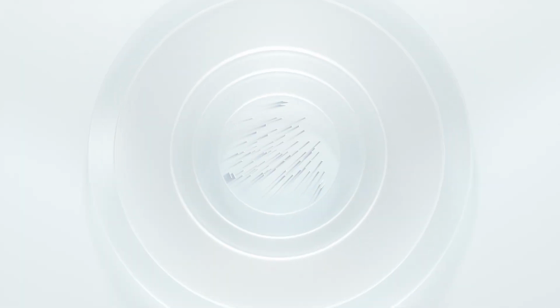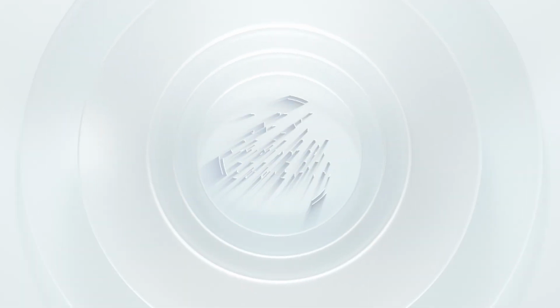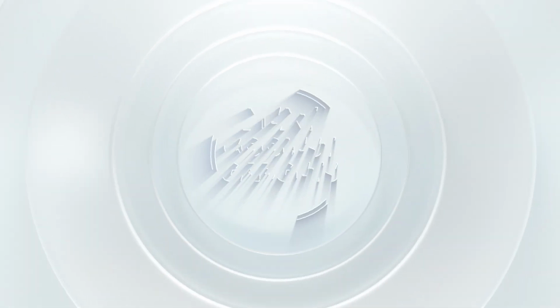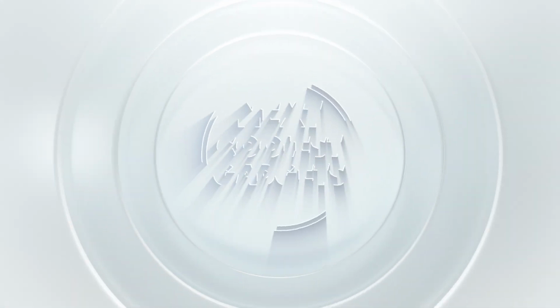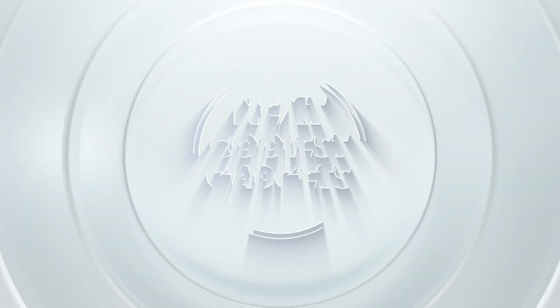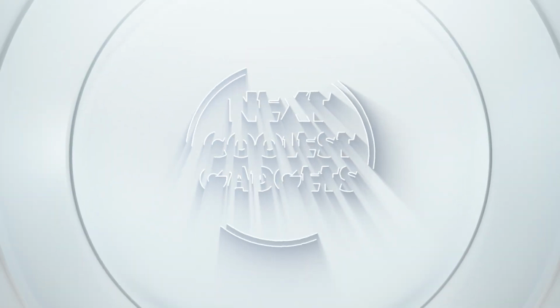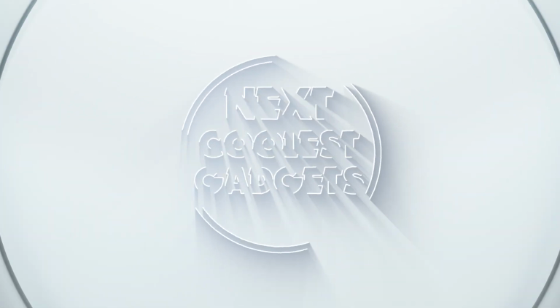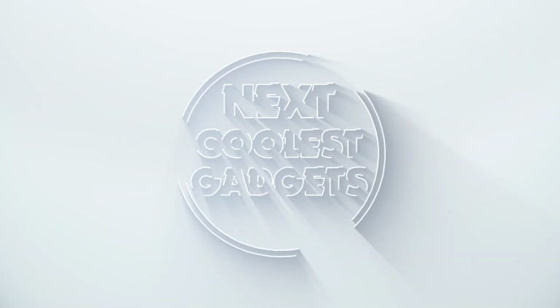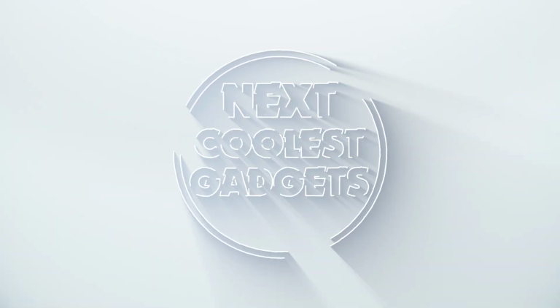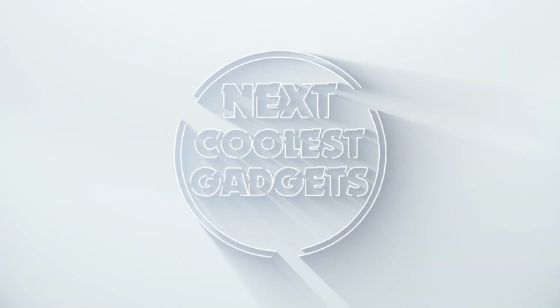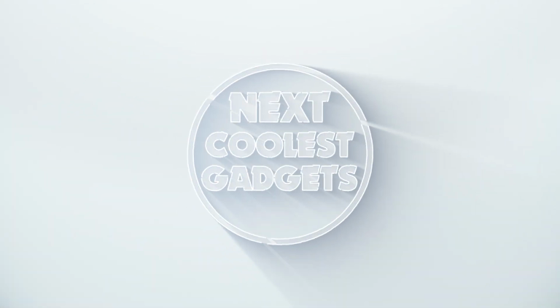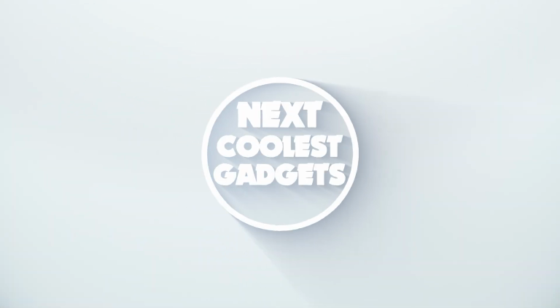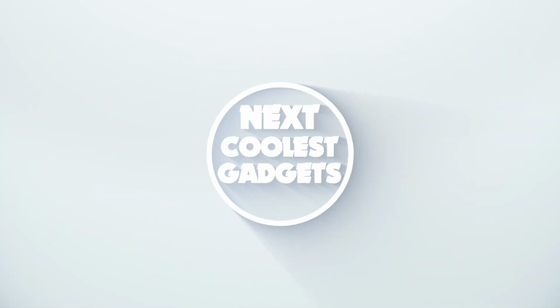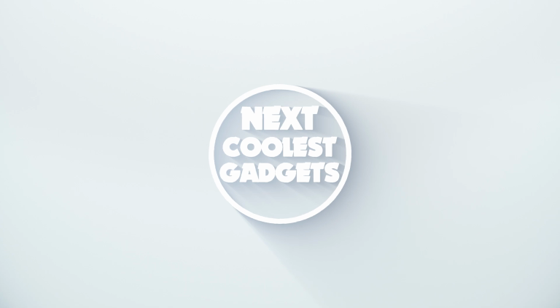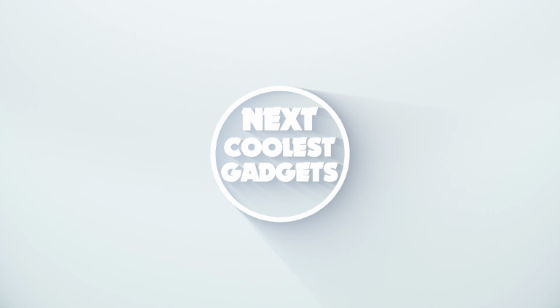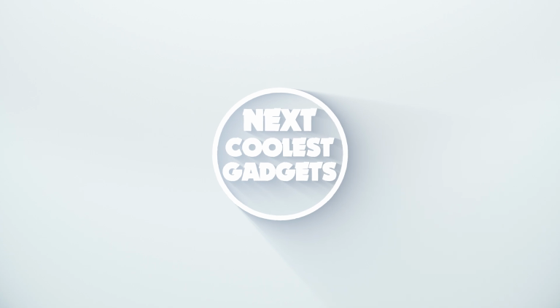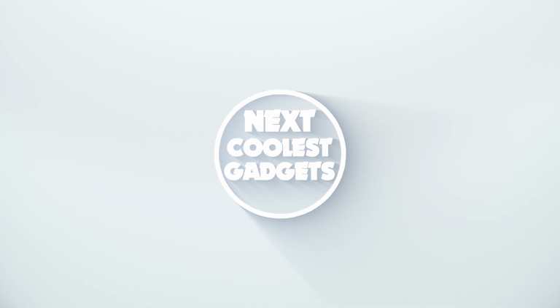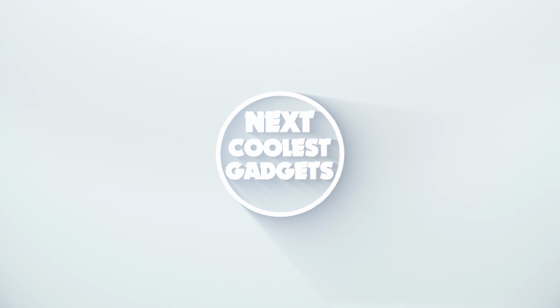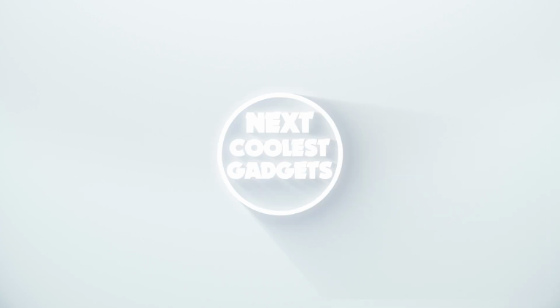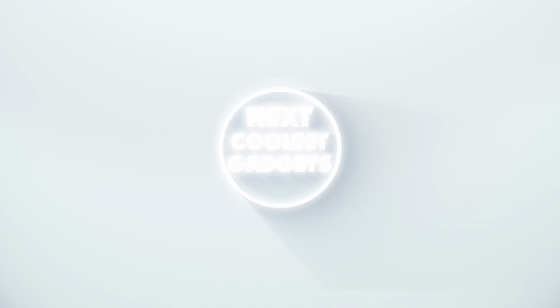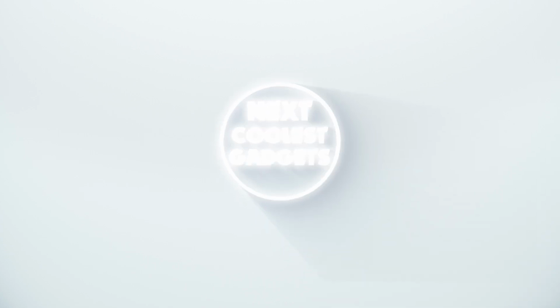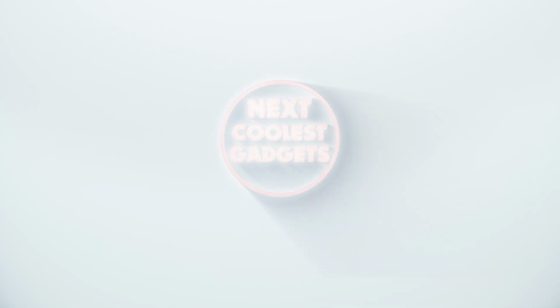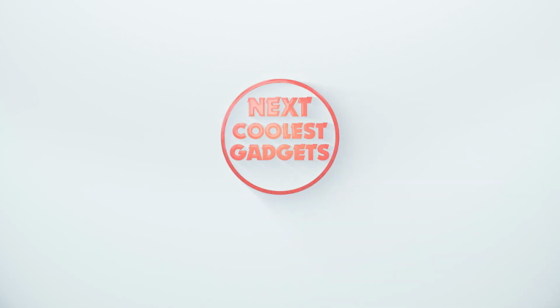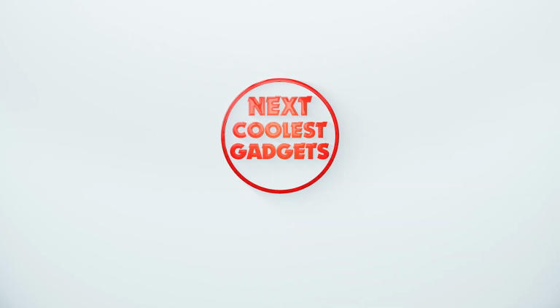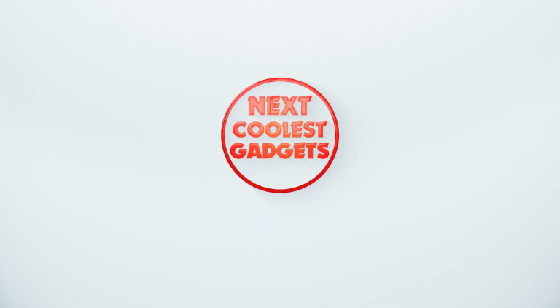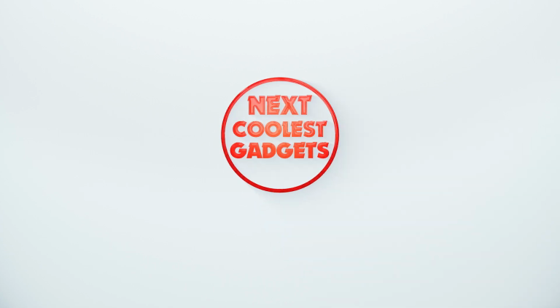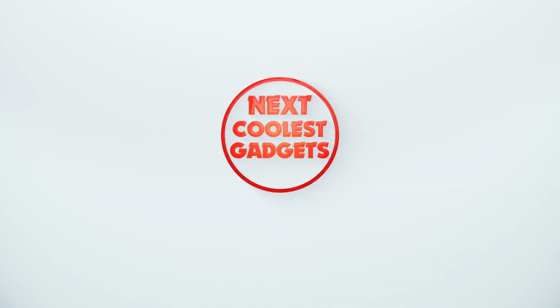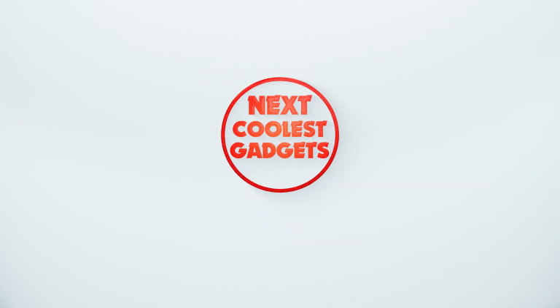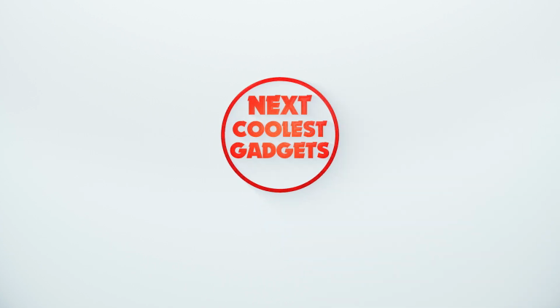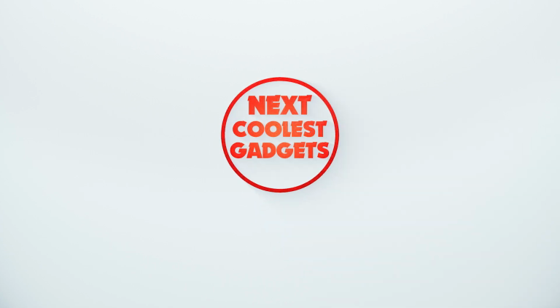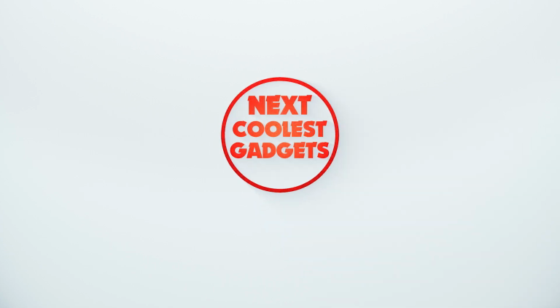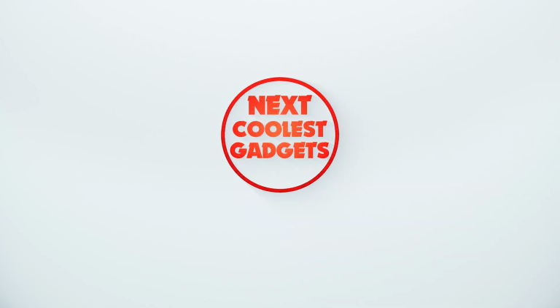Welcome back to Next Coolest Gadgets, the channel where we bring you the latest and greatest in the world of technology.